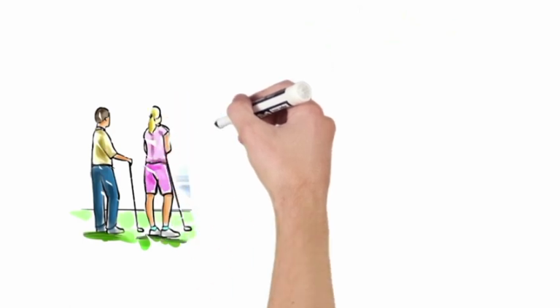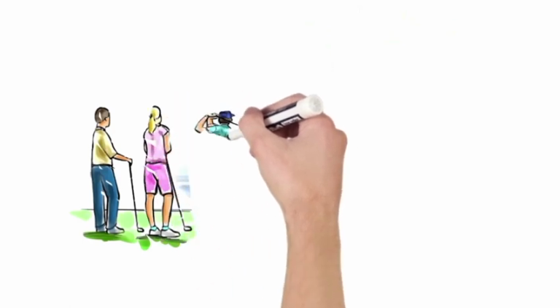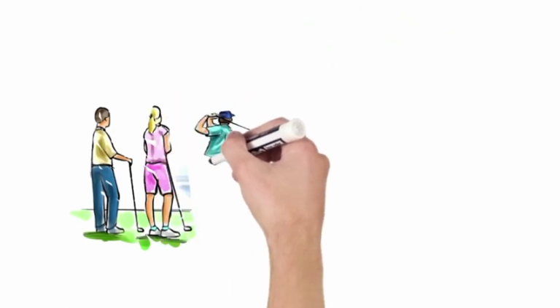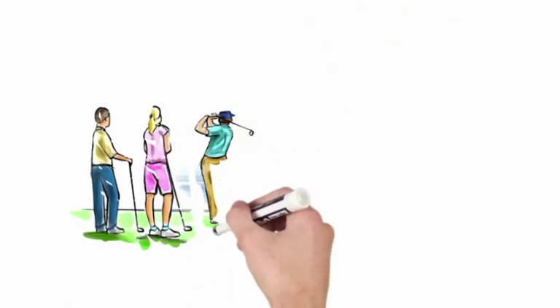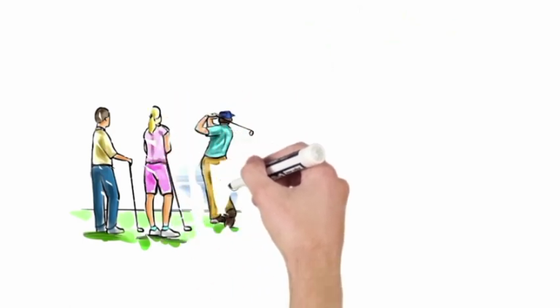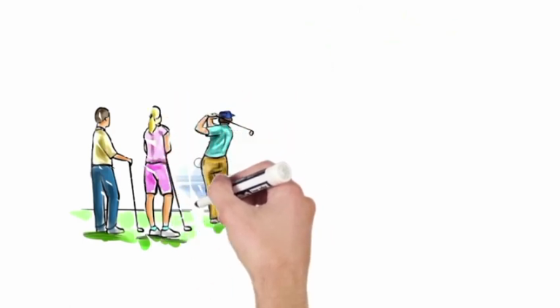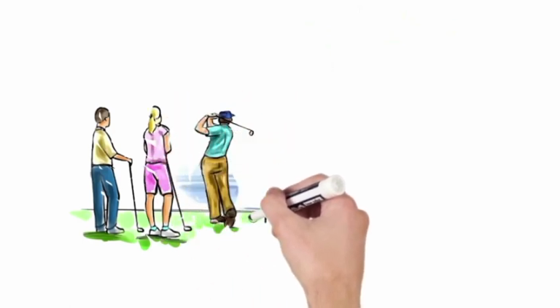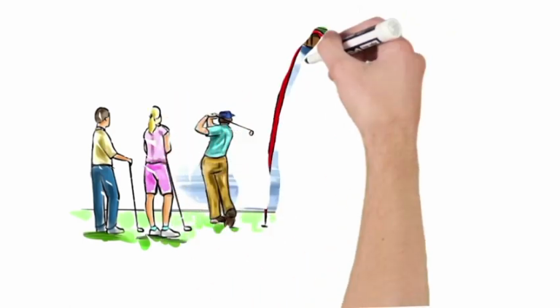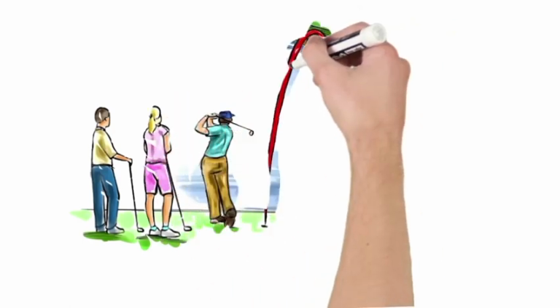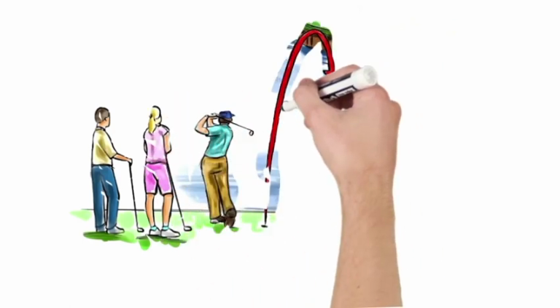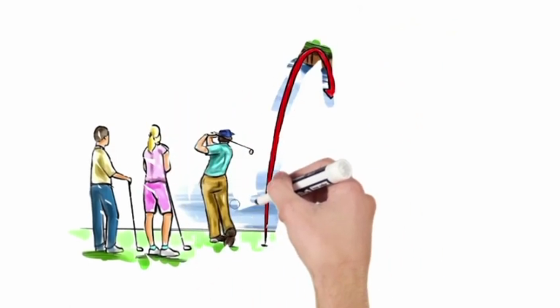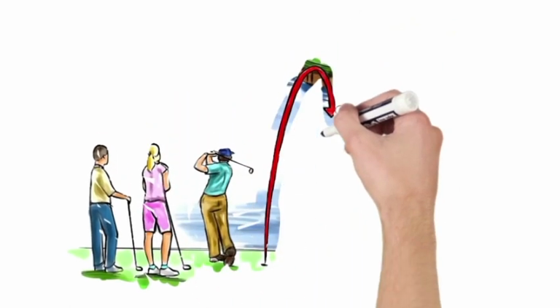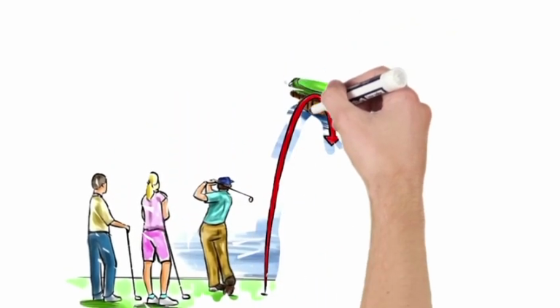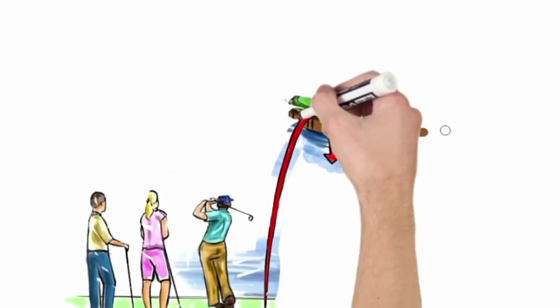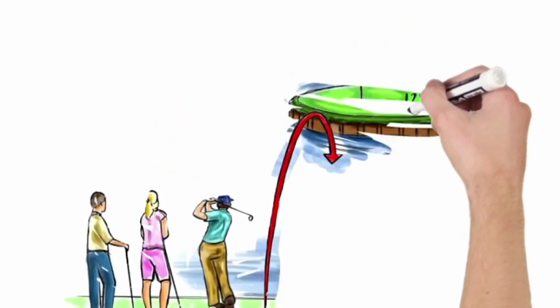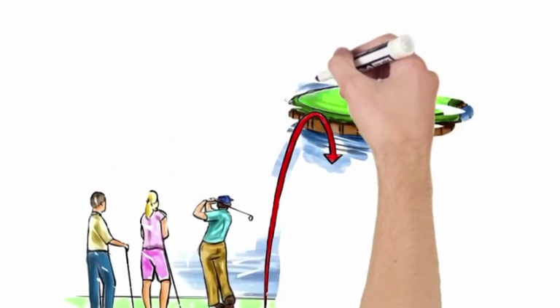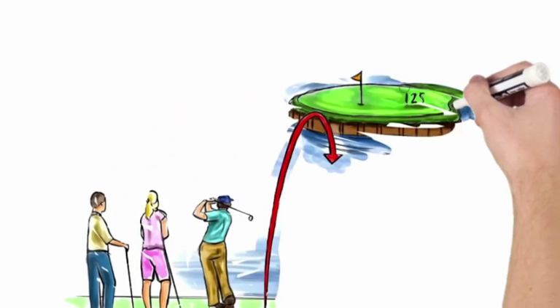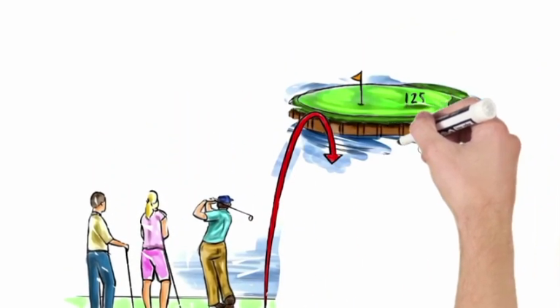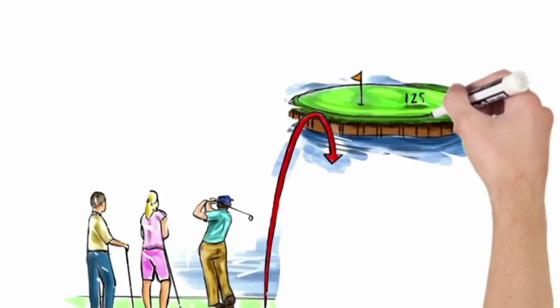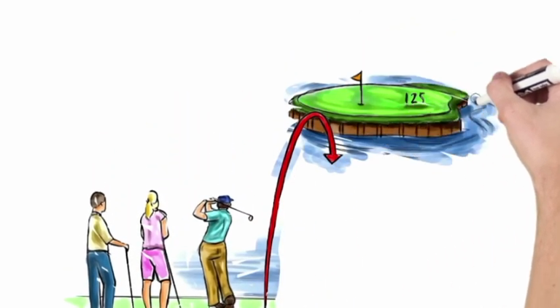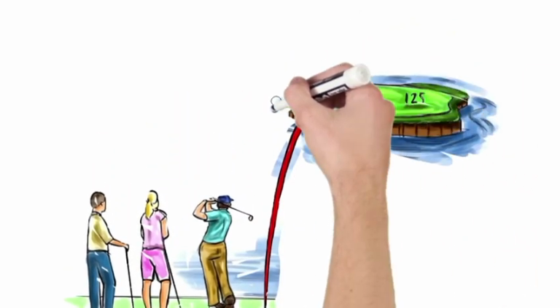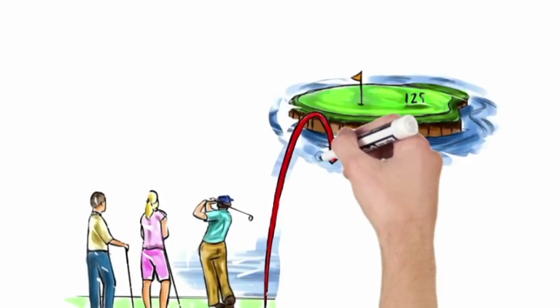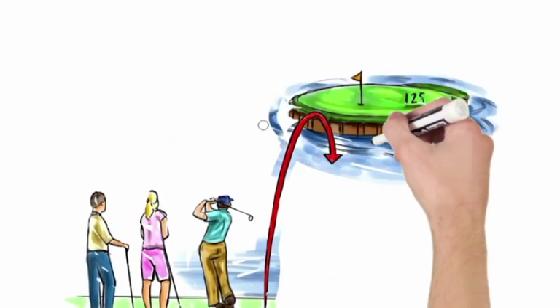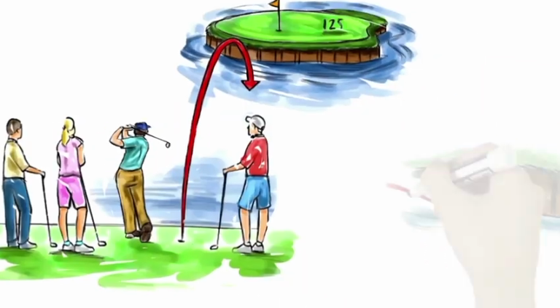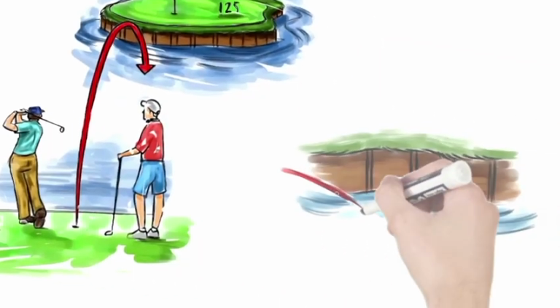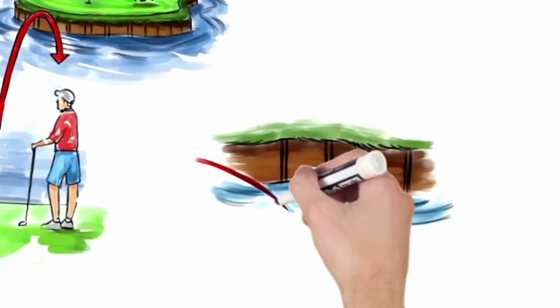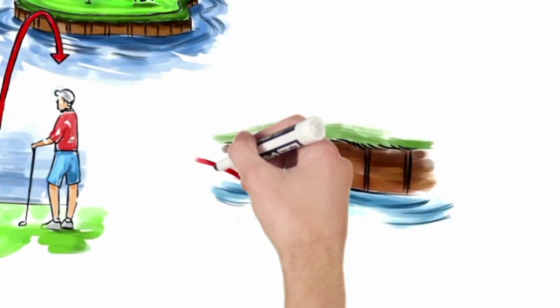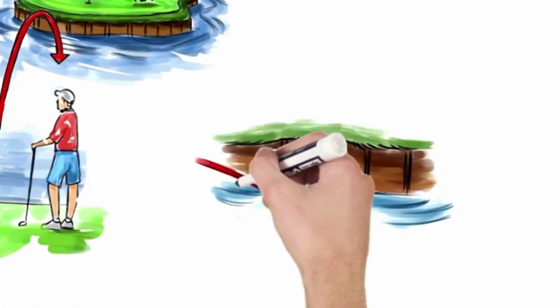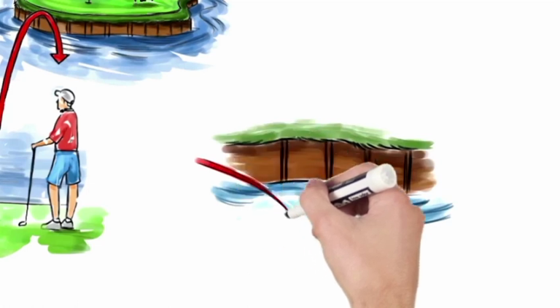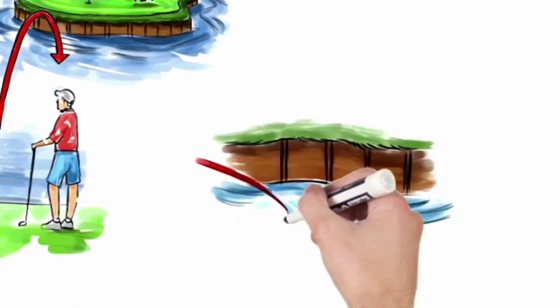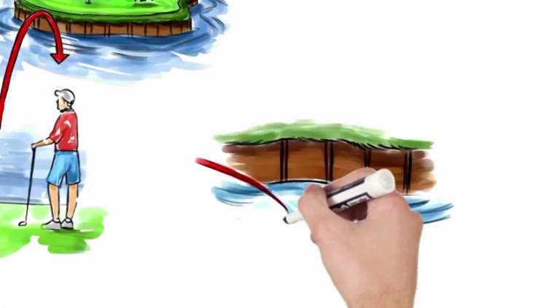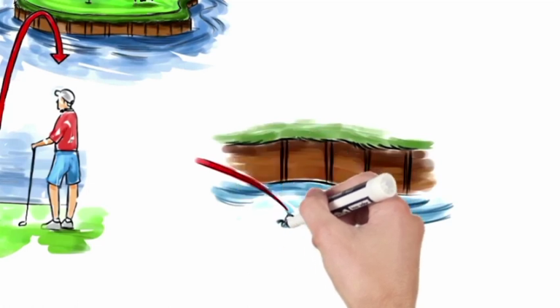Do you enjoy your golf game? Do you know how far you hit your shot so that you can avoid the hazards?